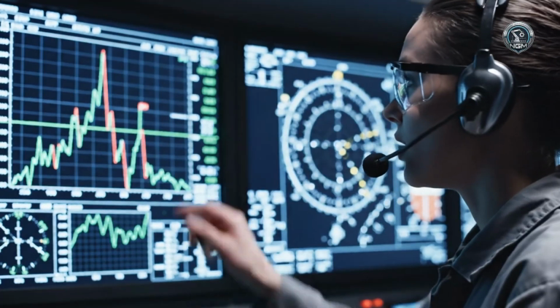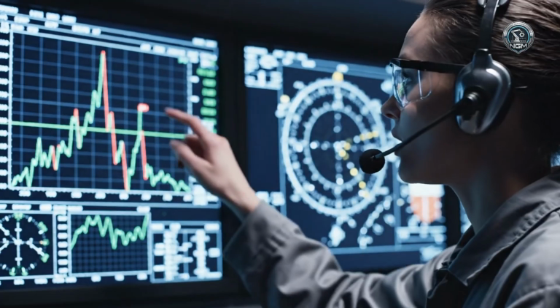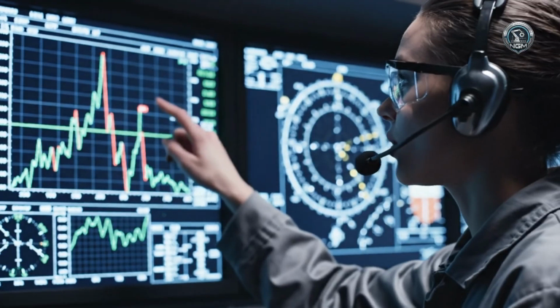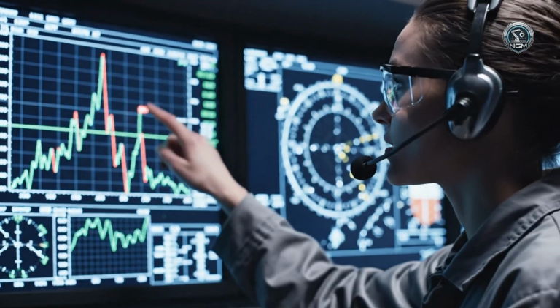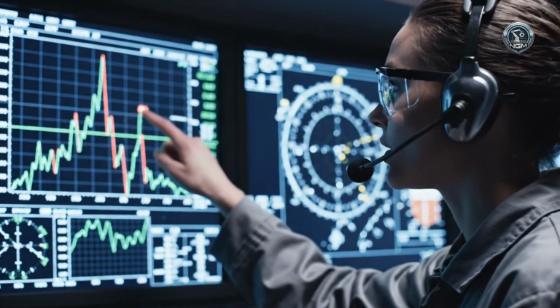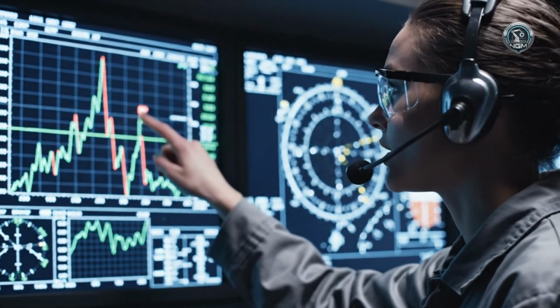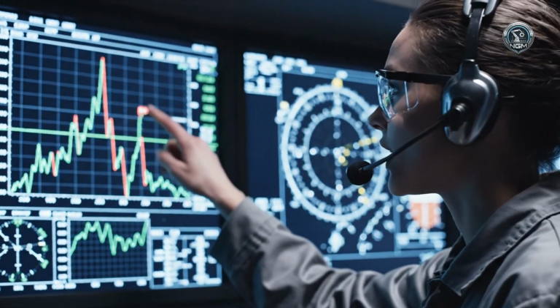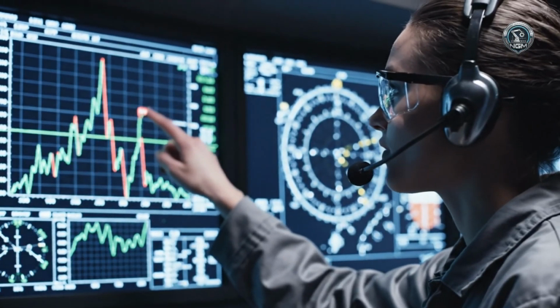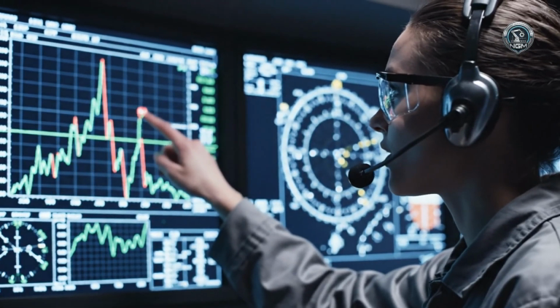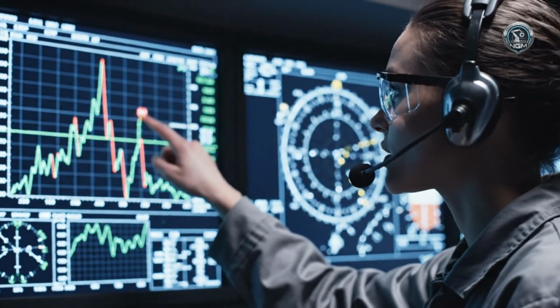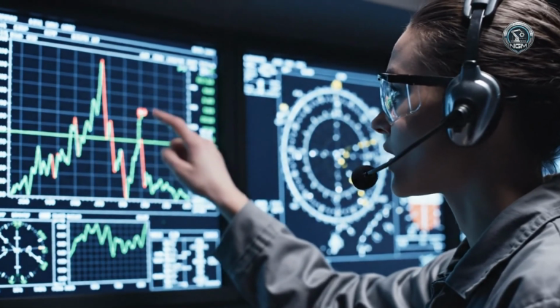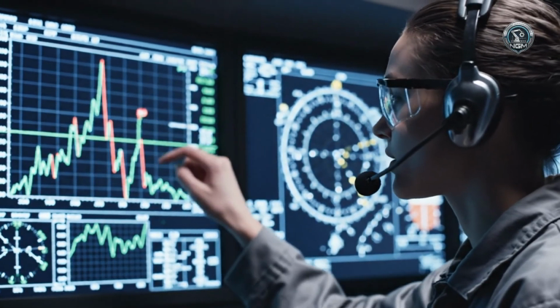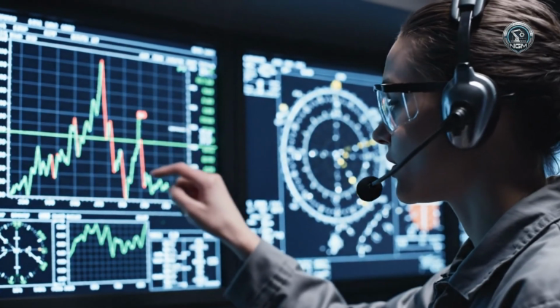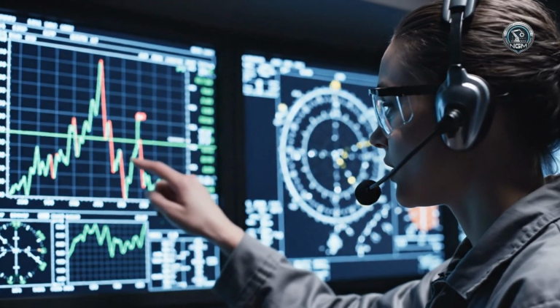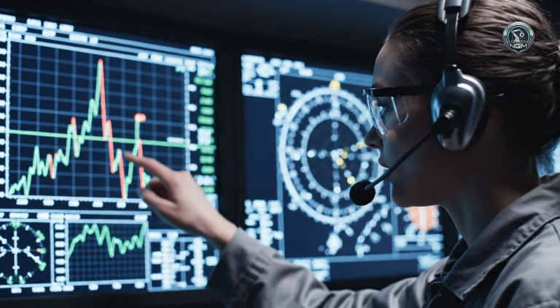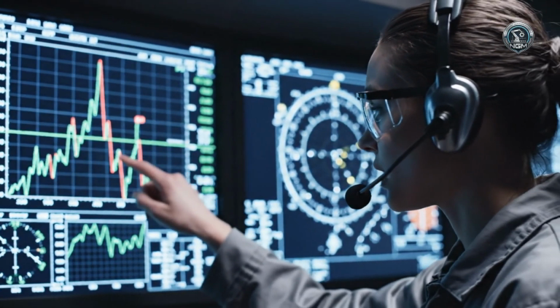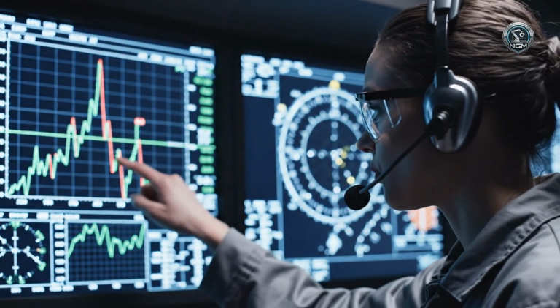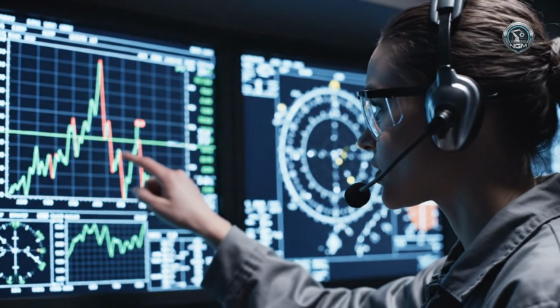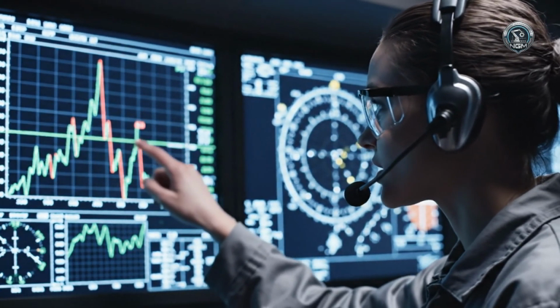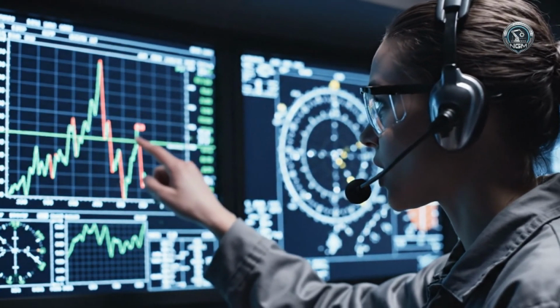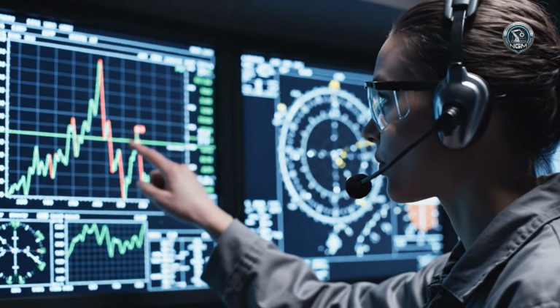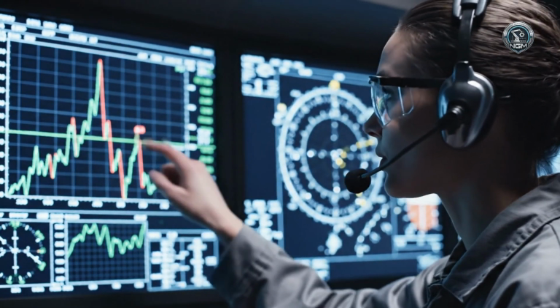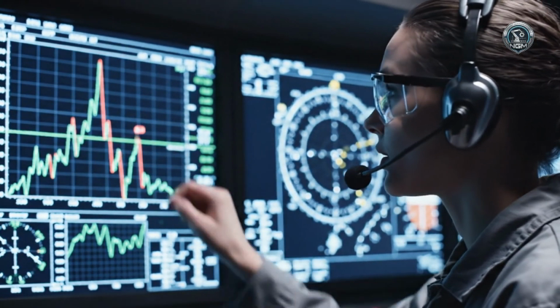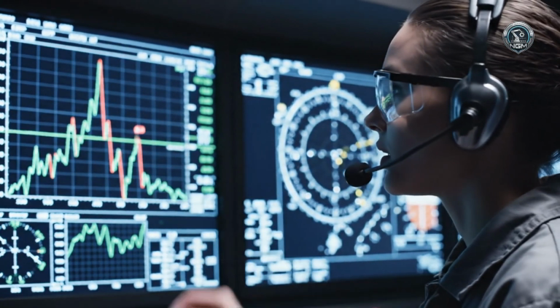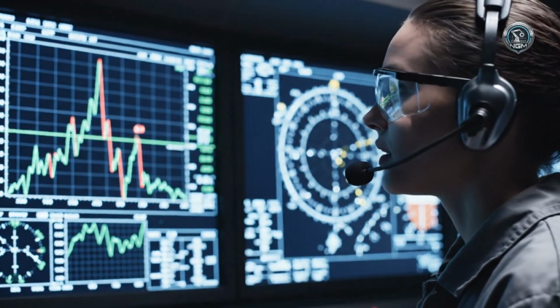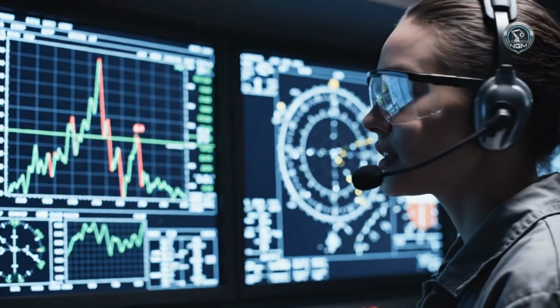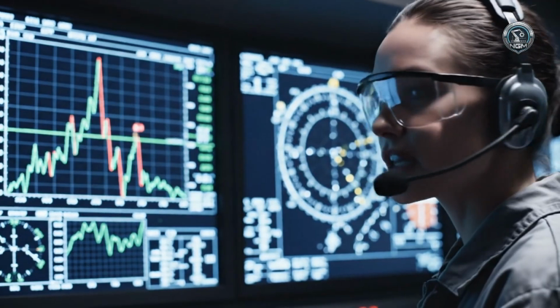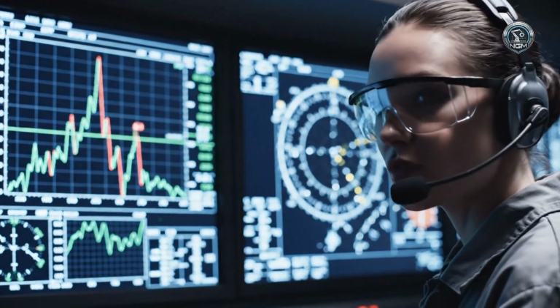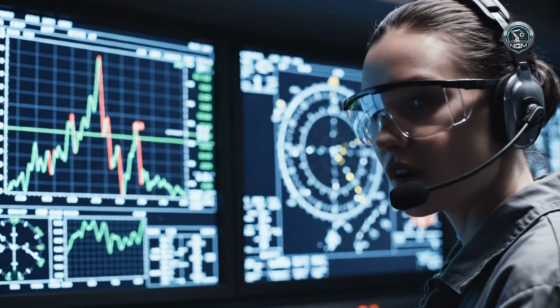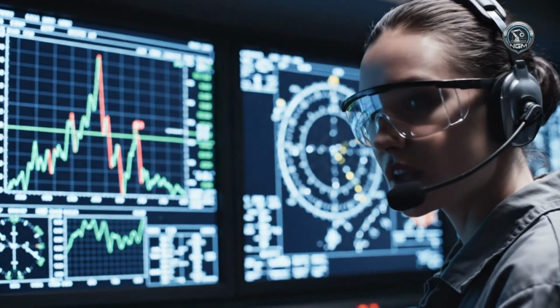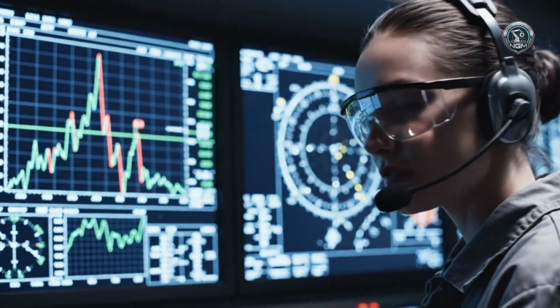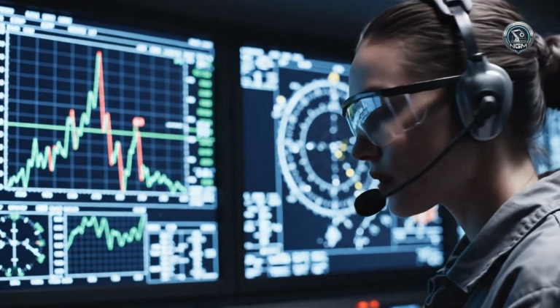Yaw stability 95%, lateral forces nominal. Test profile confirmed.